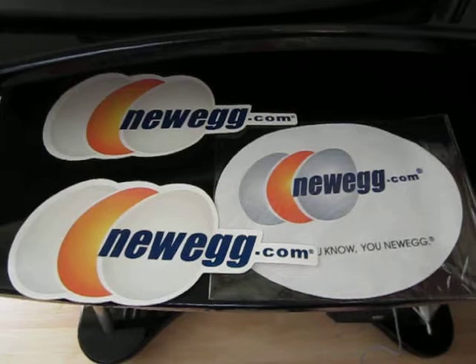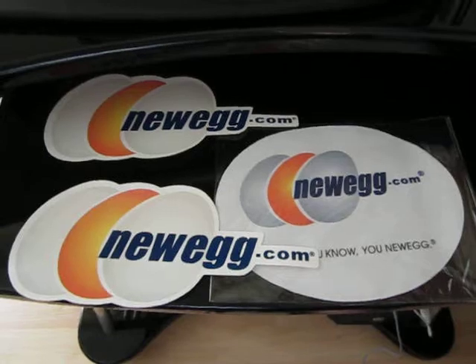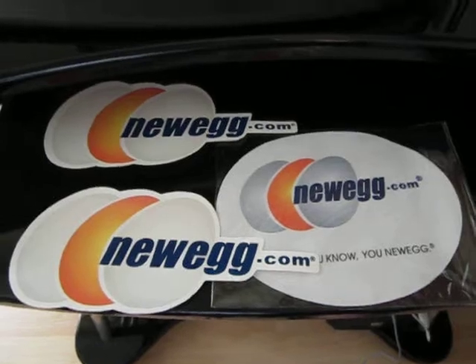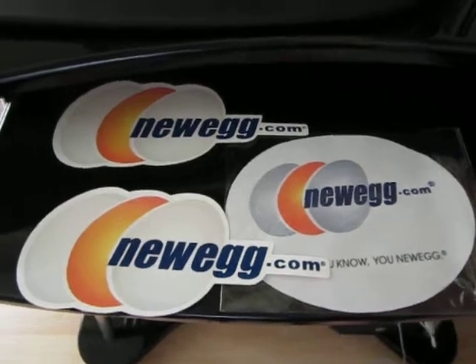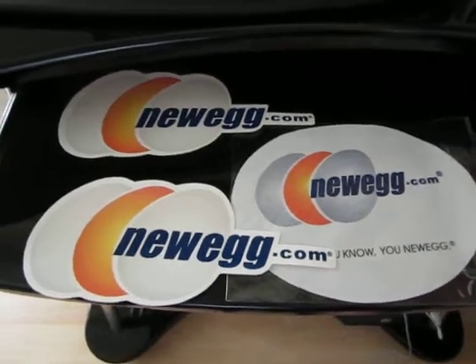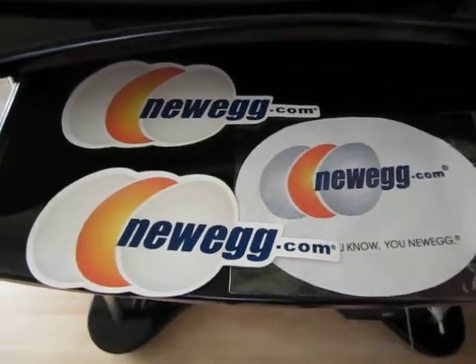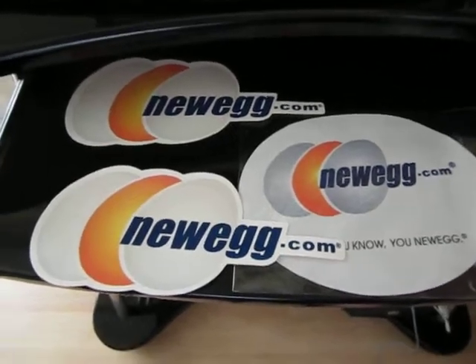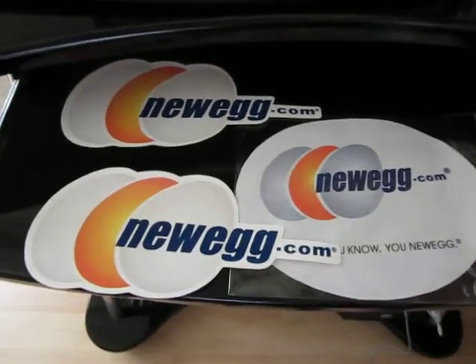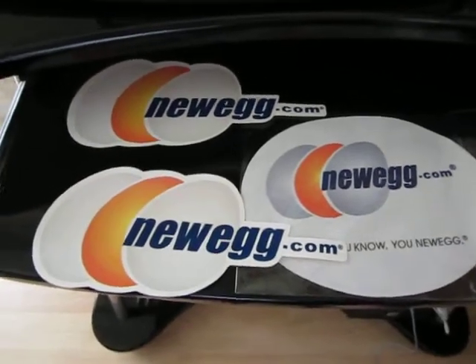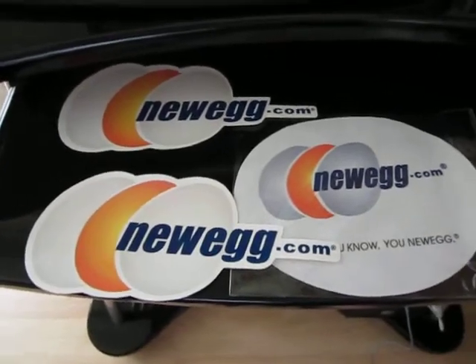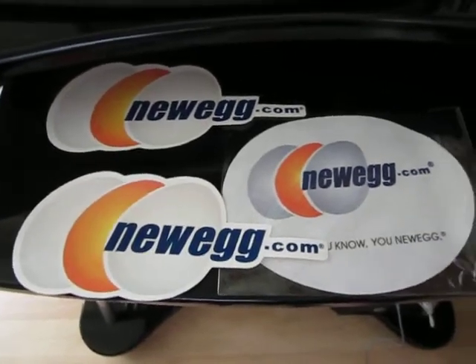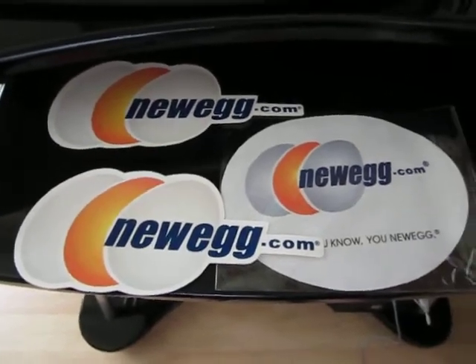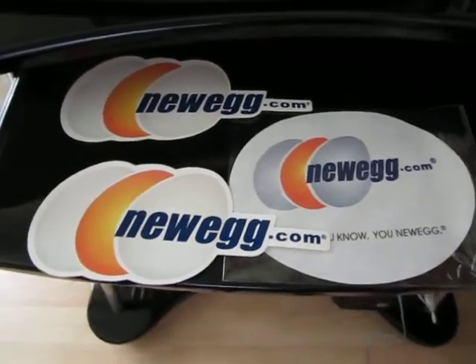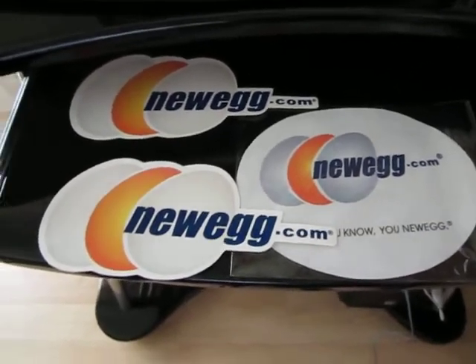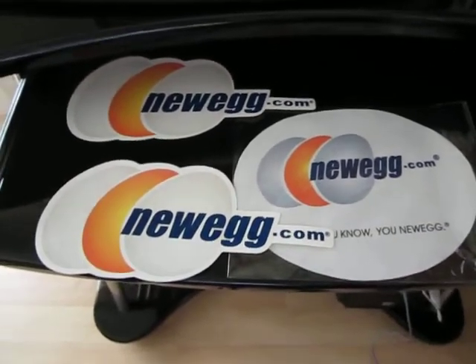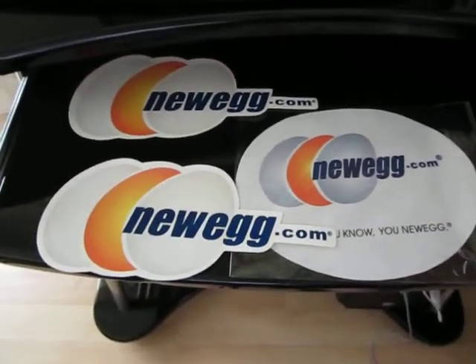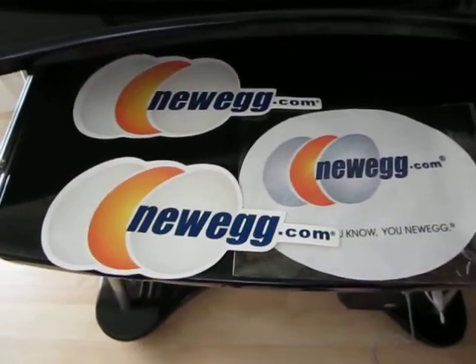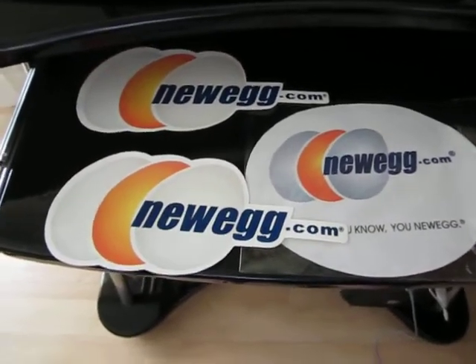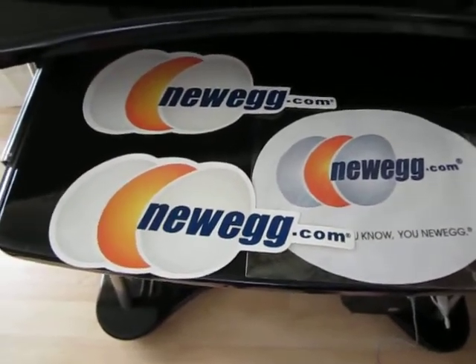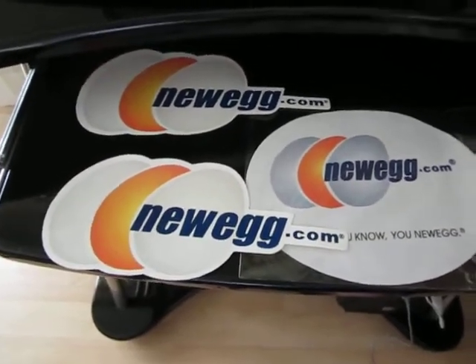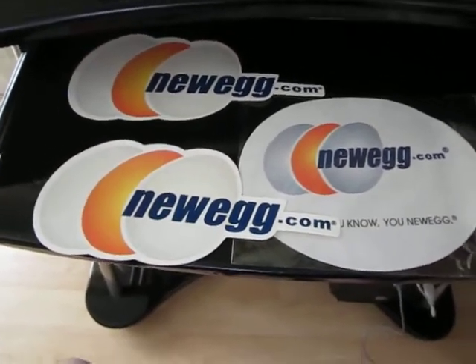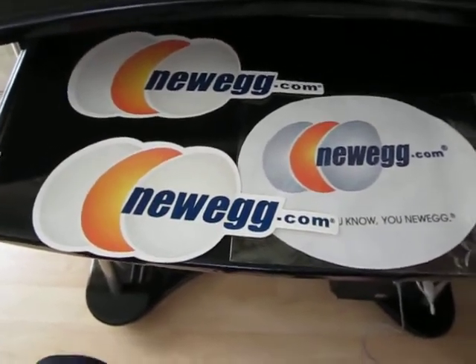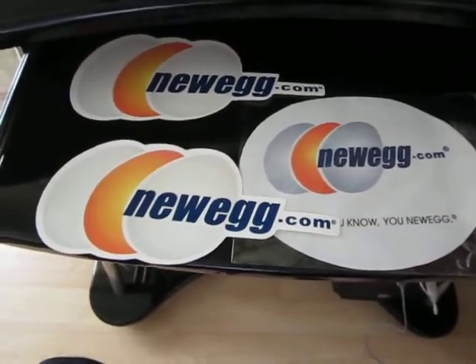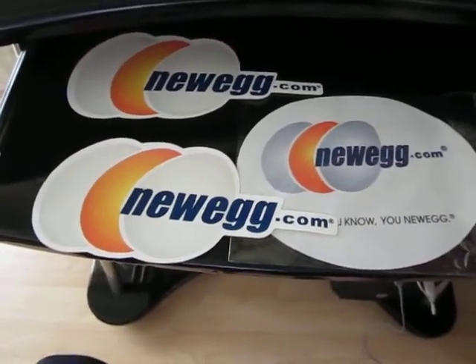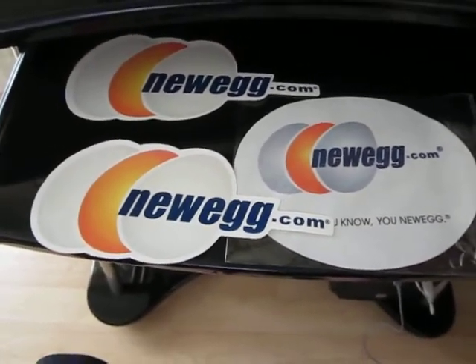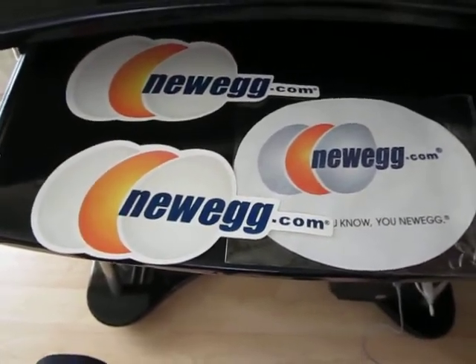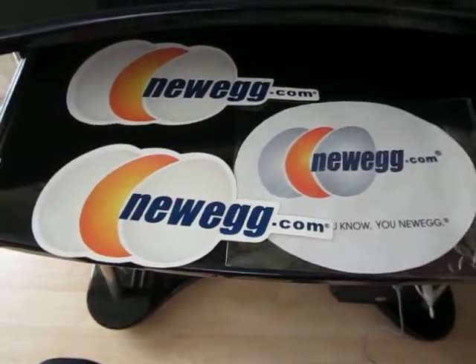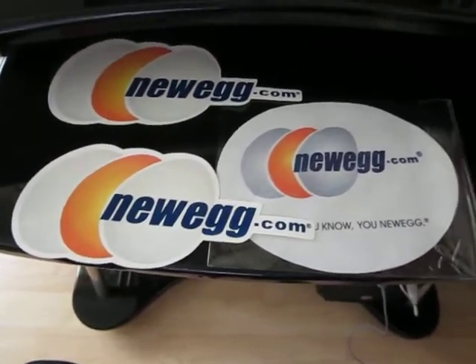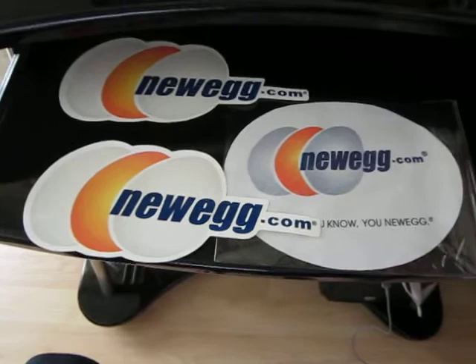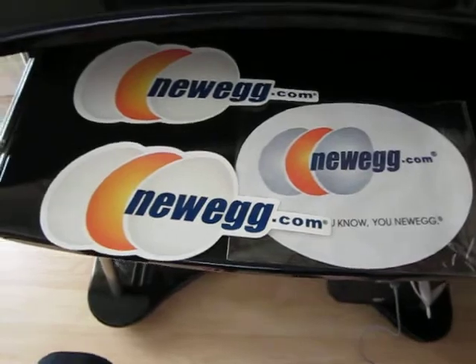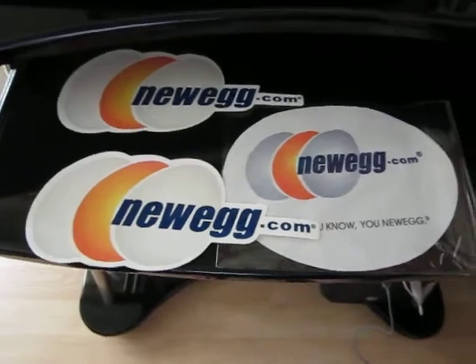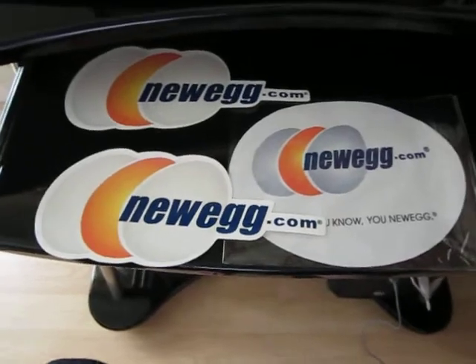Hey guys, Kevin here. Excited to announce Mr. Tech Reviewers' first giveaway.